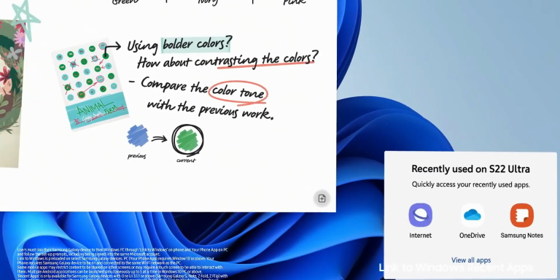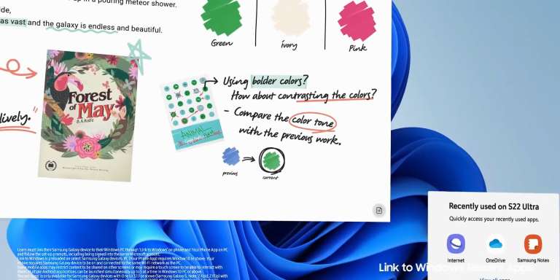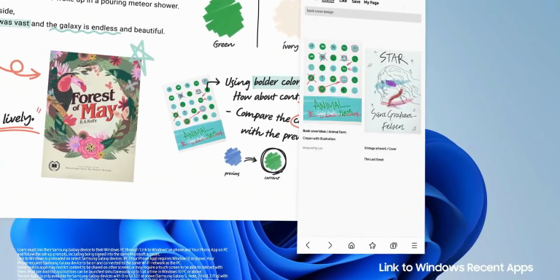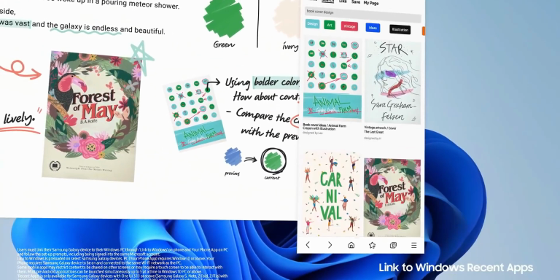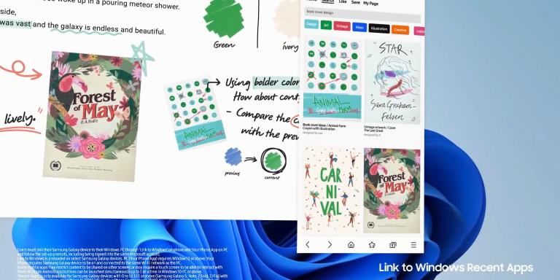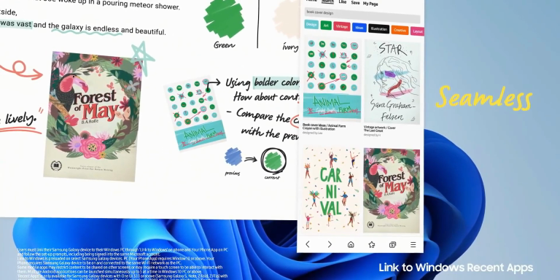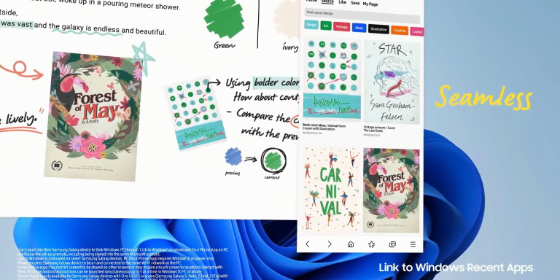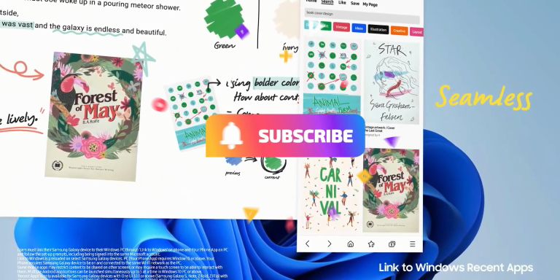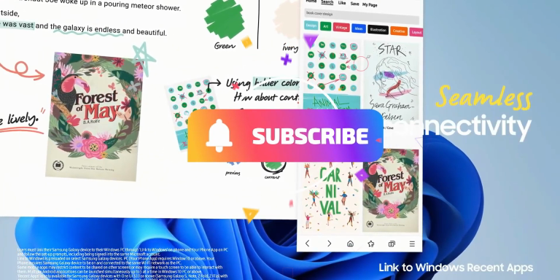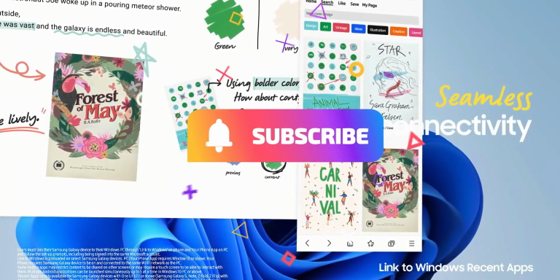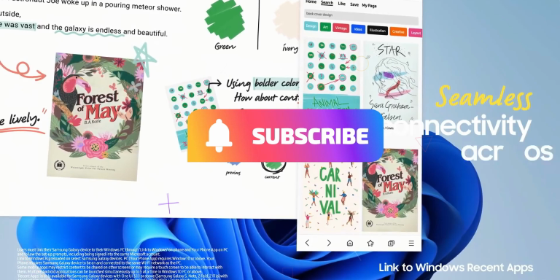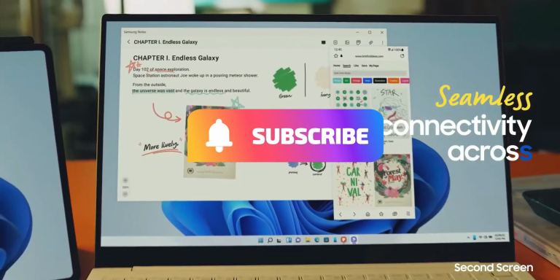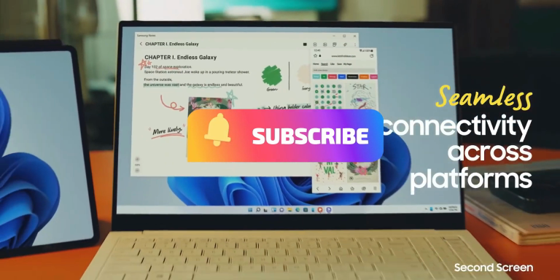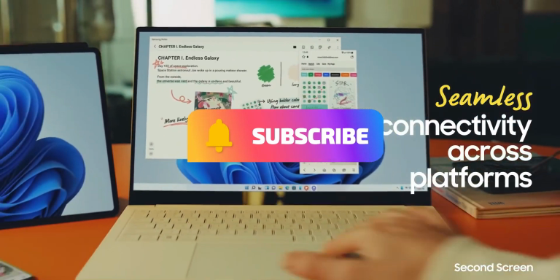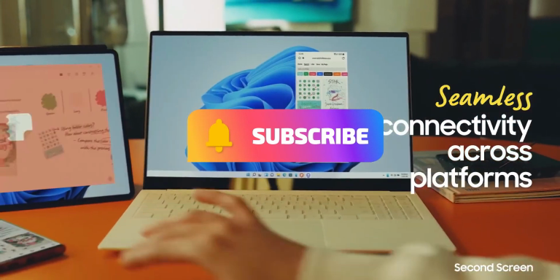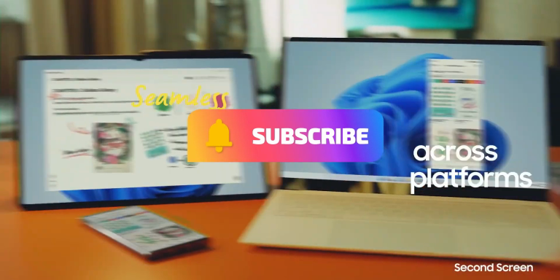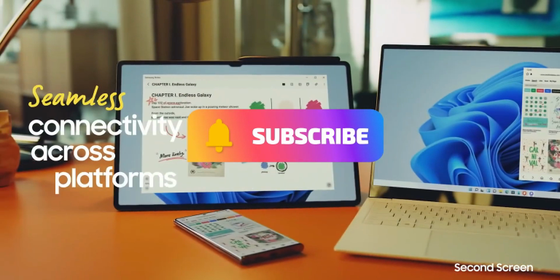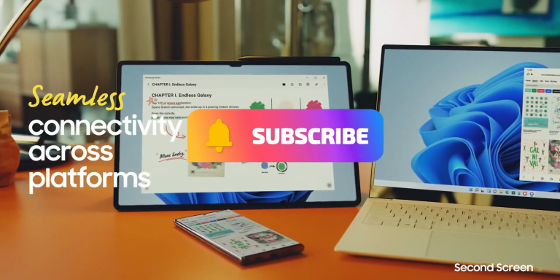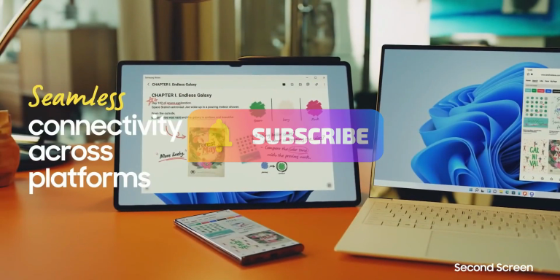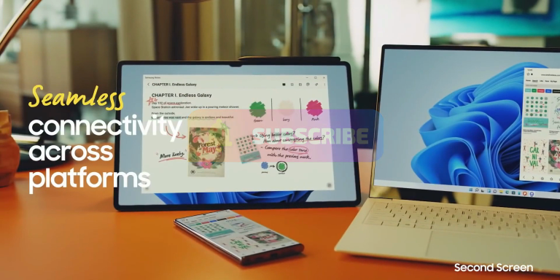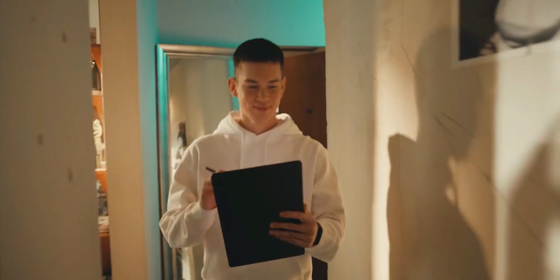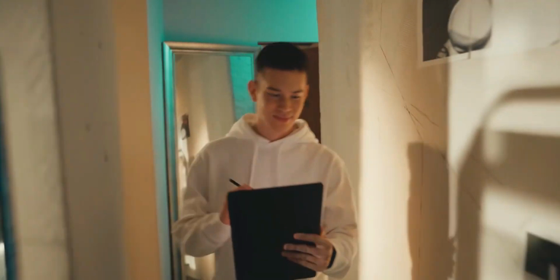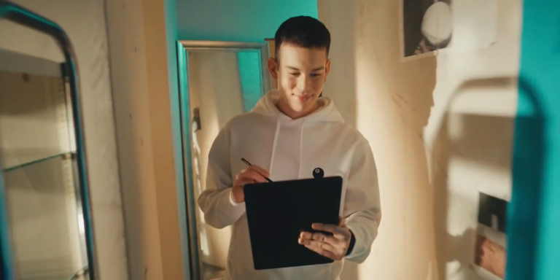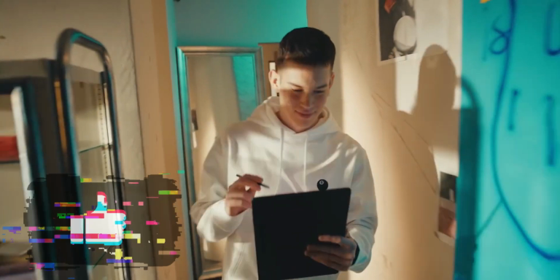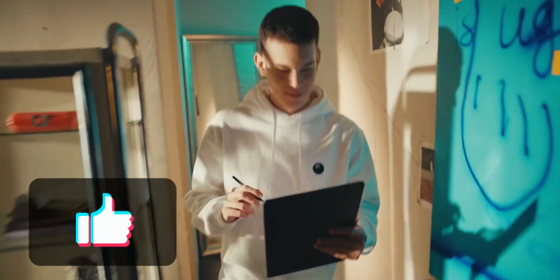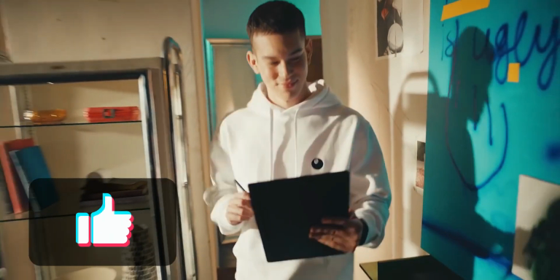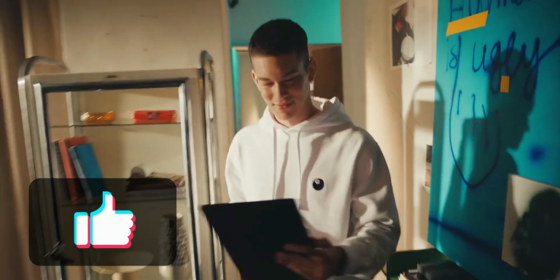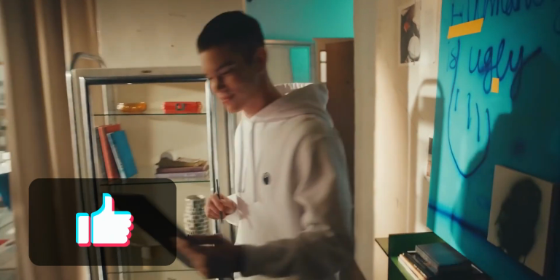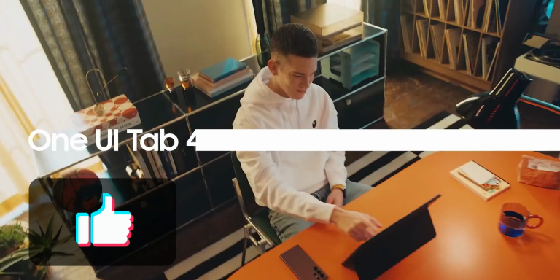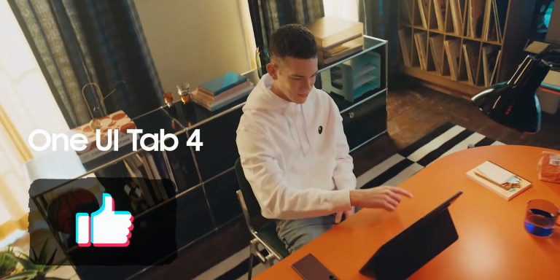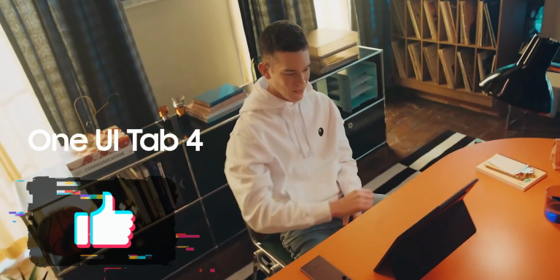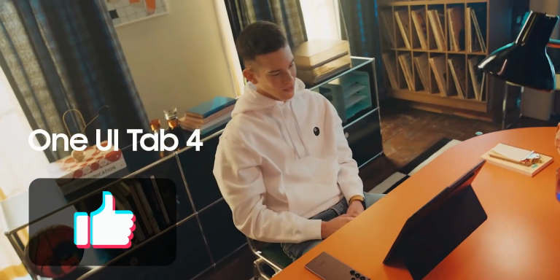Before we go ahead, if you find value in this content be sure to subscribe and leave a like for this video if you find it useful. Let's get at least 500 likes for this video.